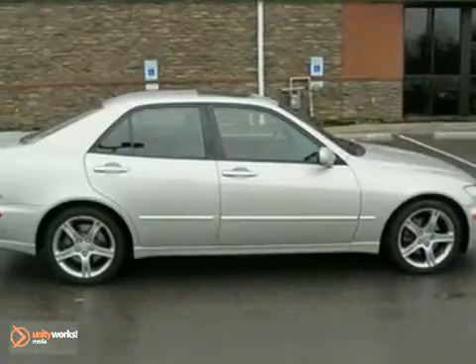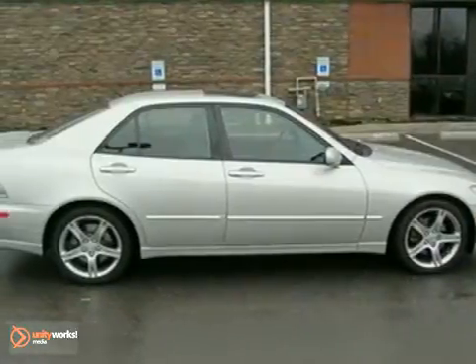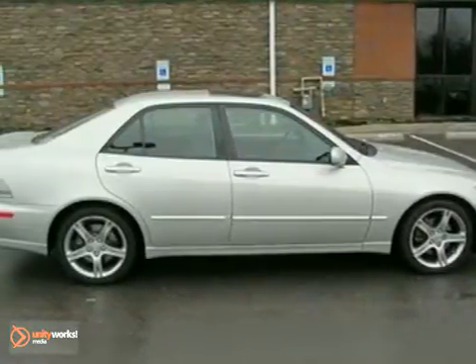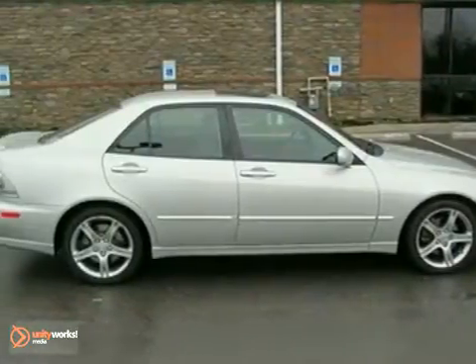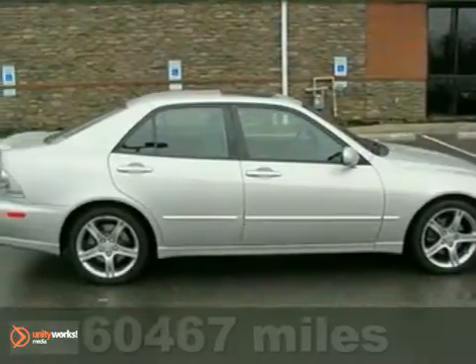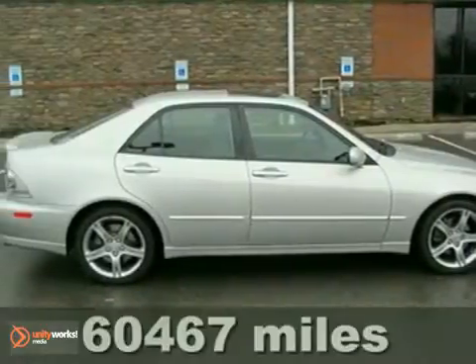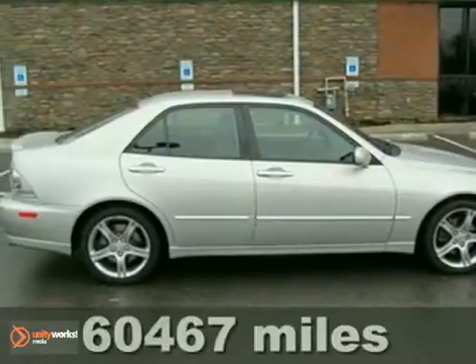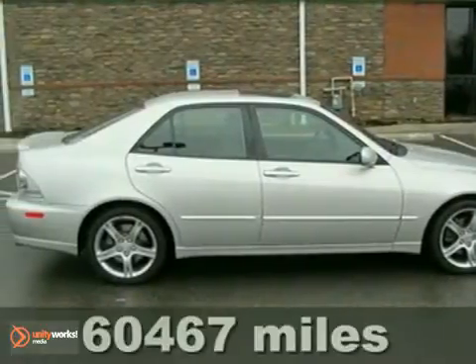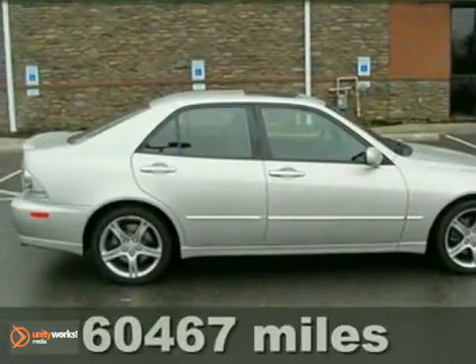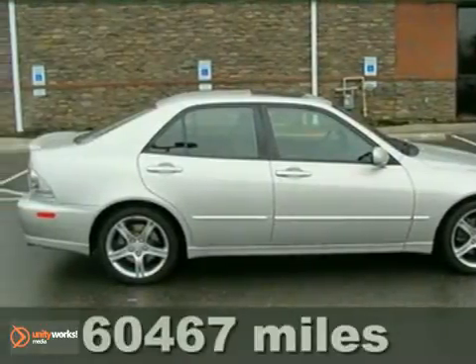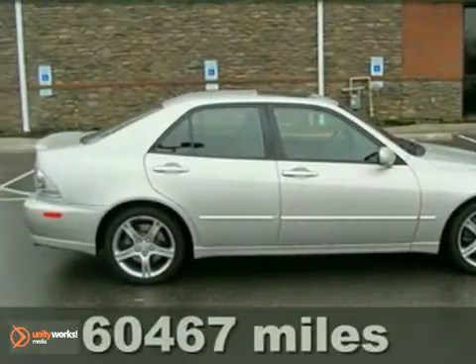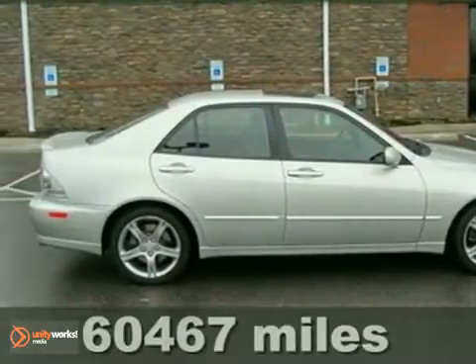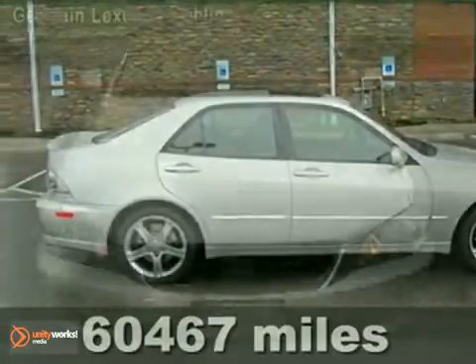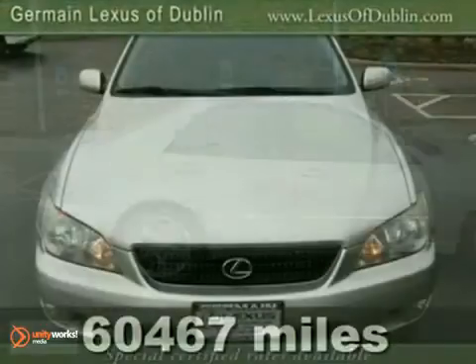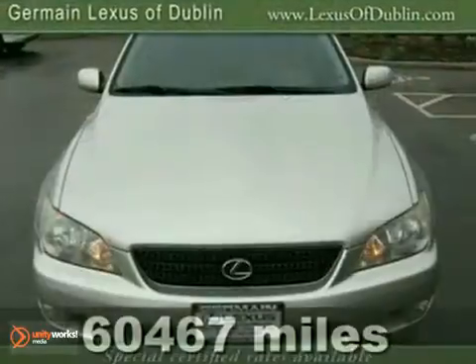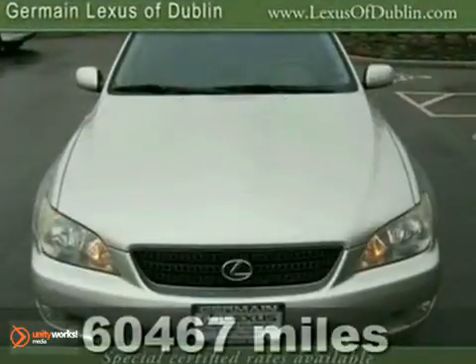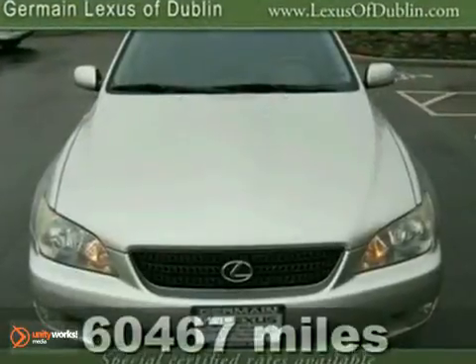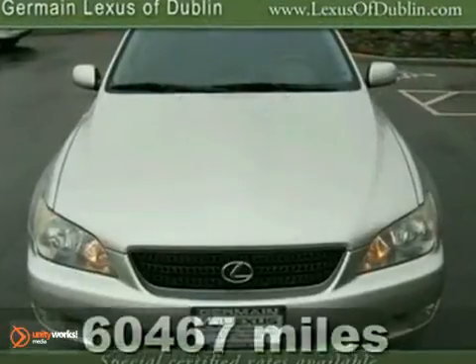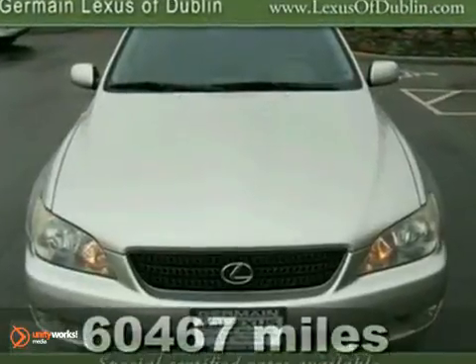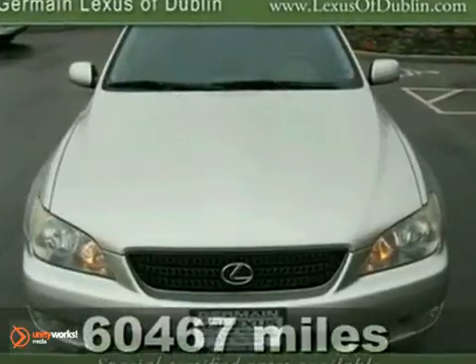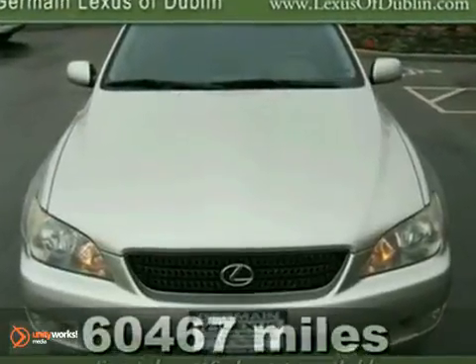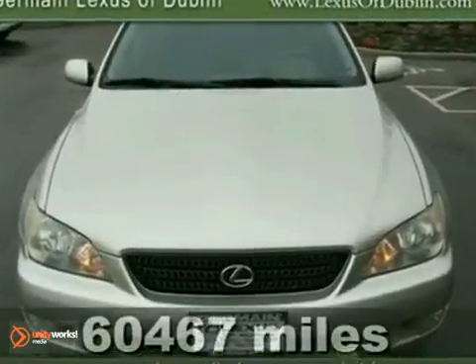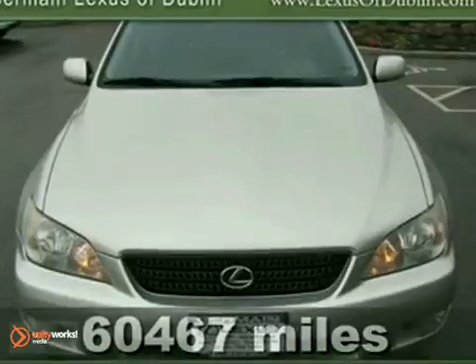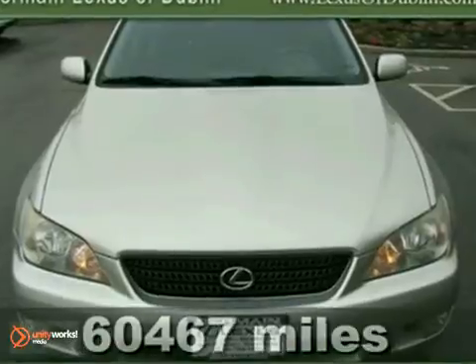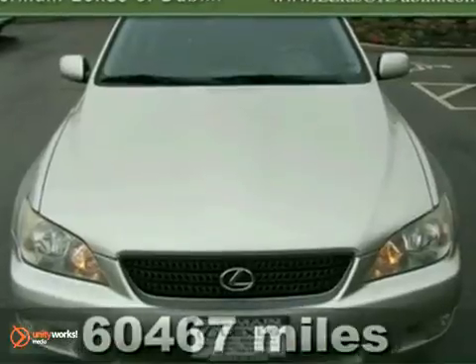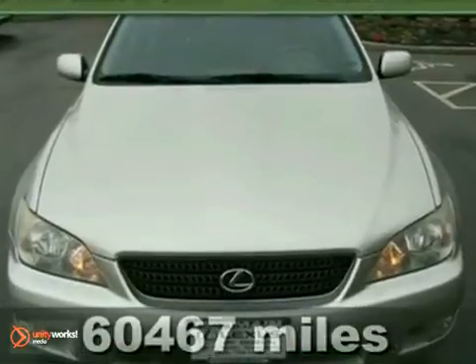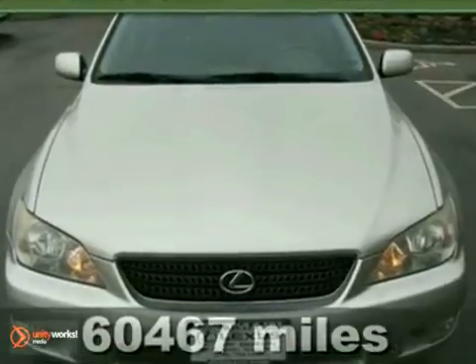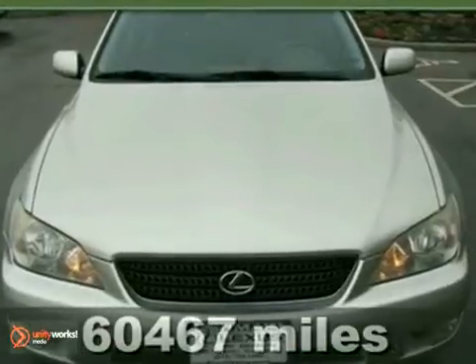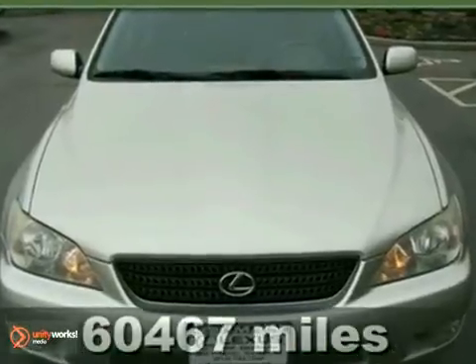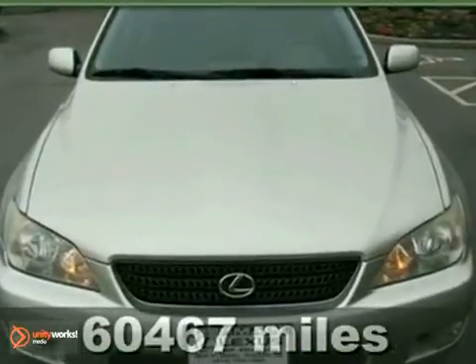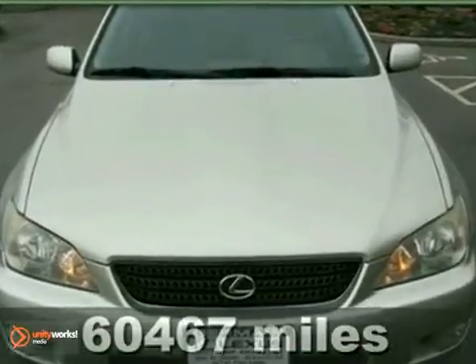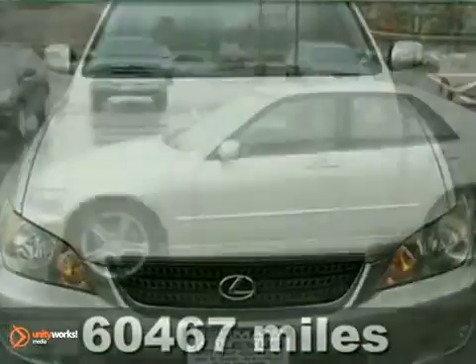Do you want it all plus a little guilty indulgence? Well, with this terrific 2003 Lexus IS, you're going to get it.